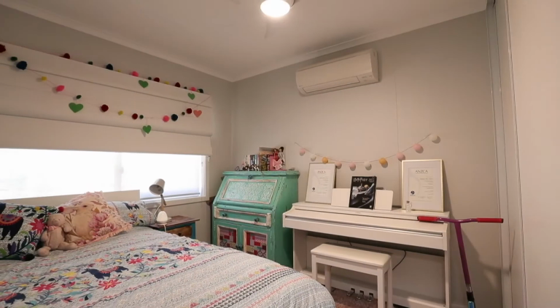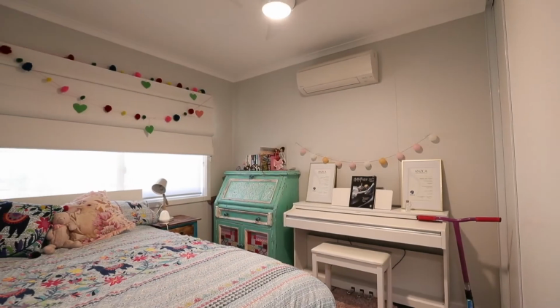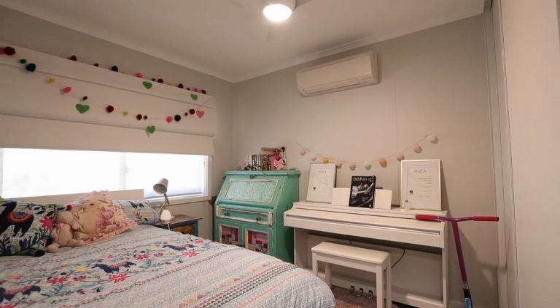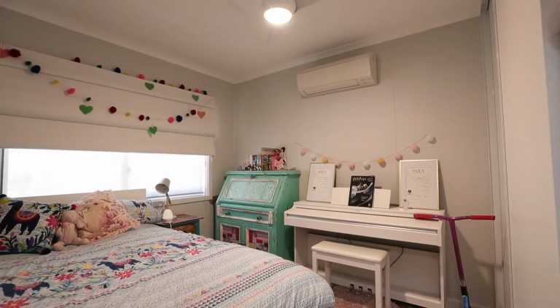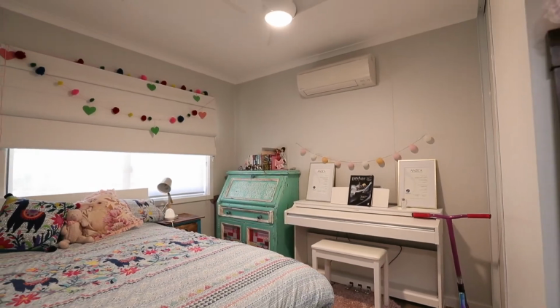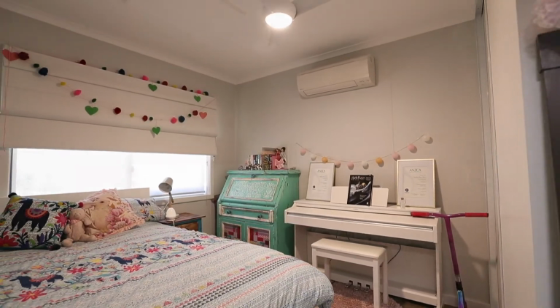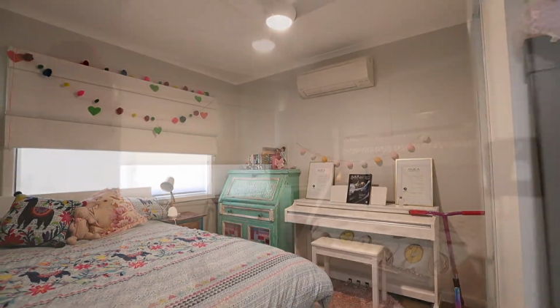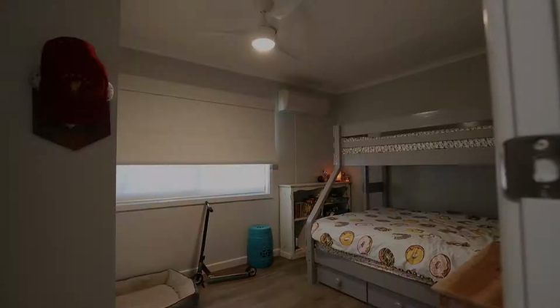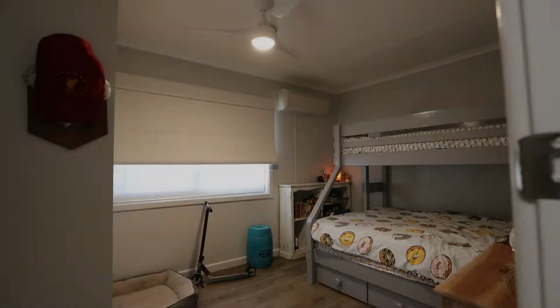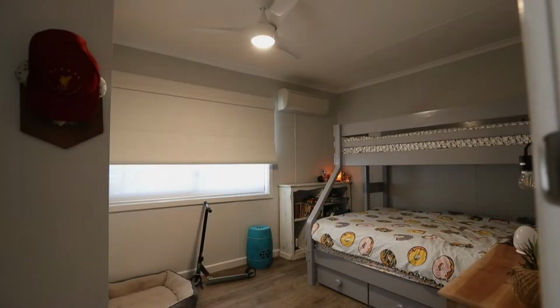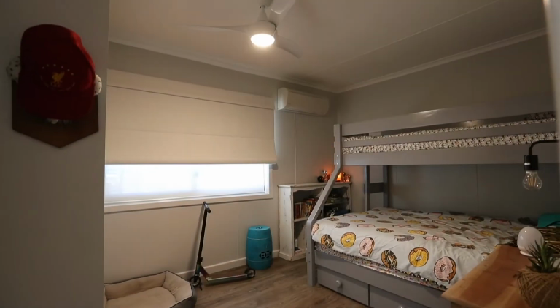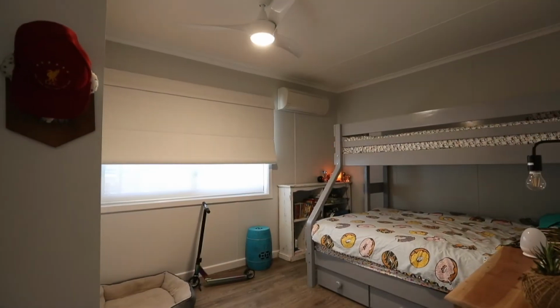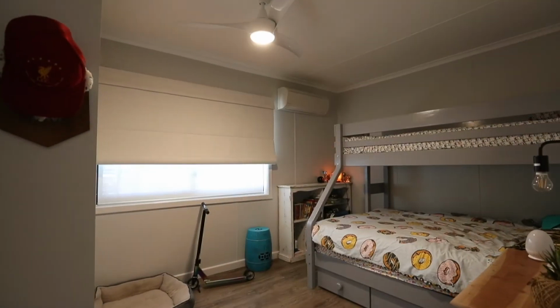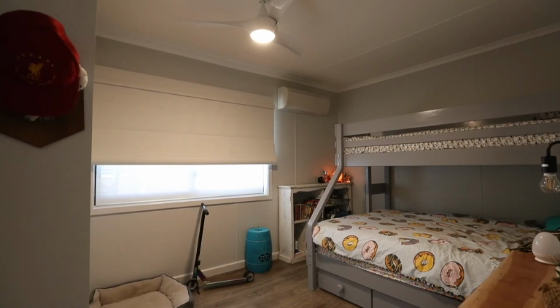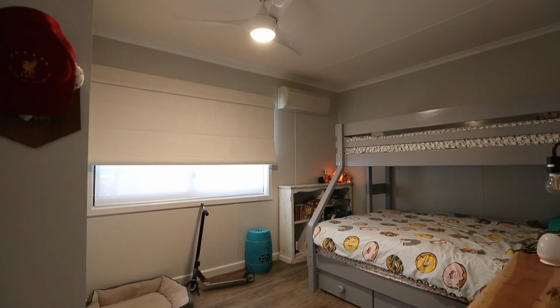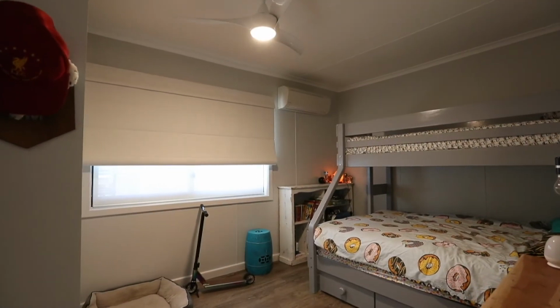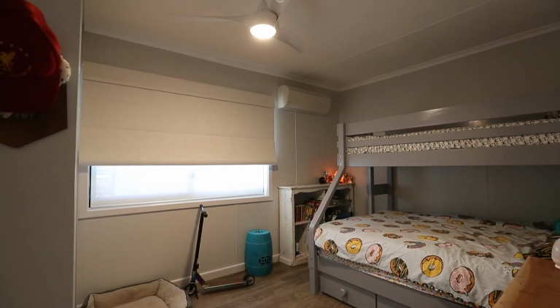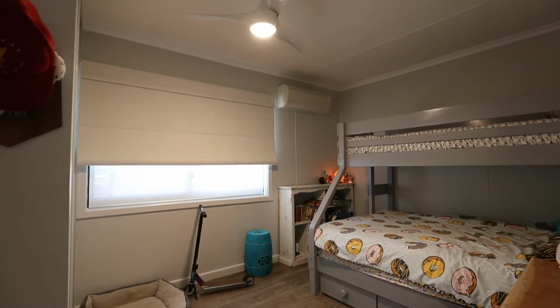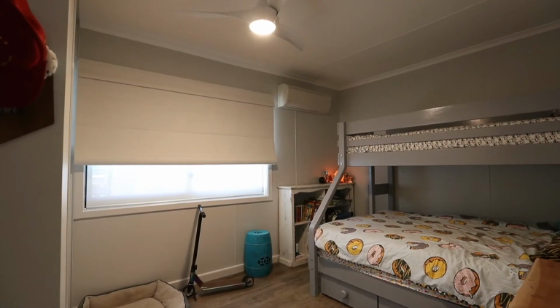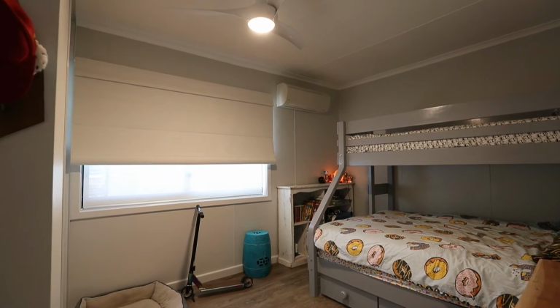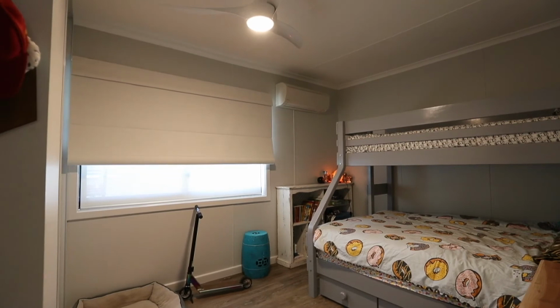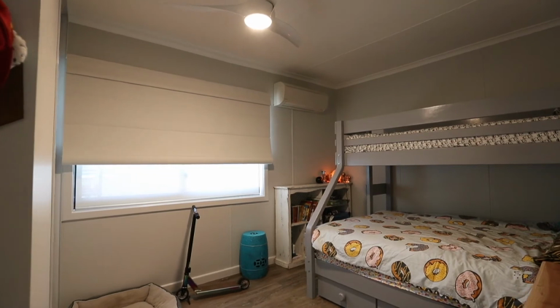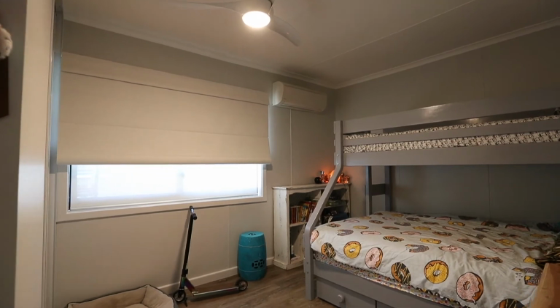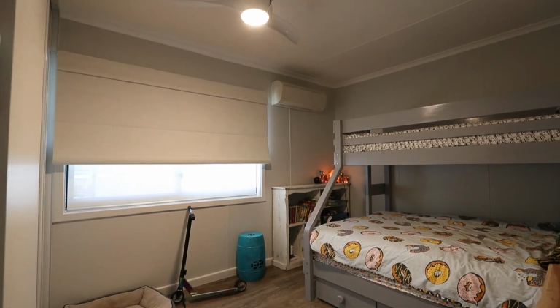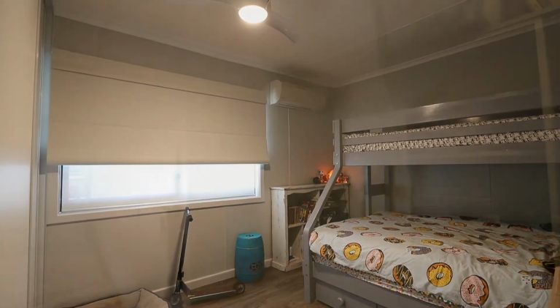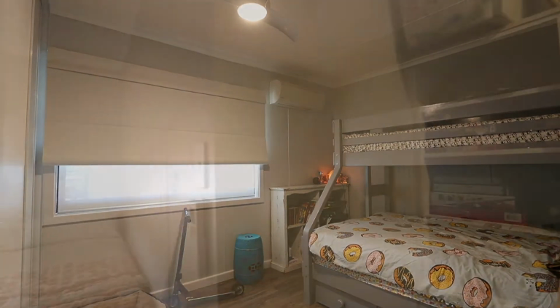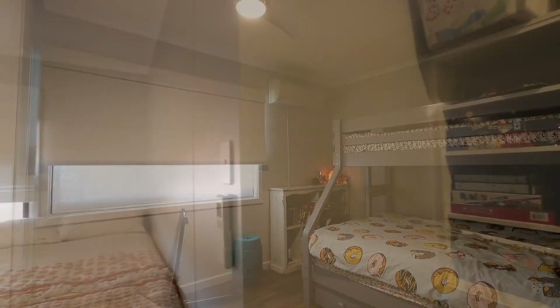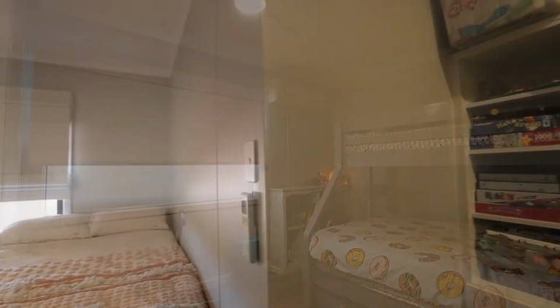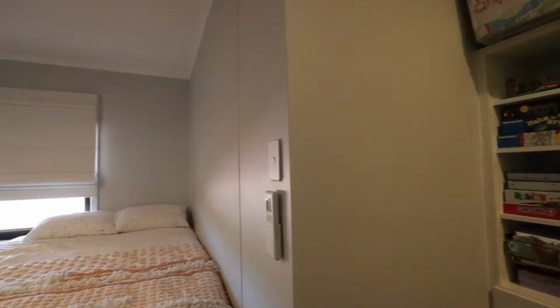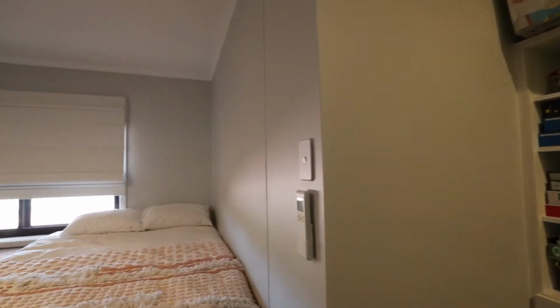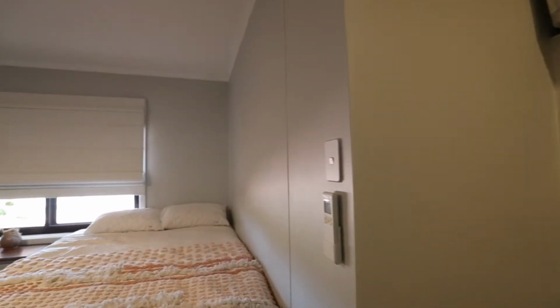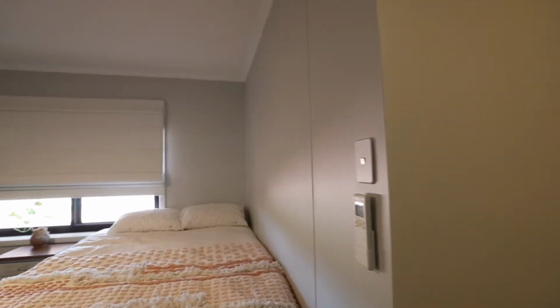Built-in robes, ceiling fans, and air conditioning feature in all of the bedrooms, with a walk-in robe to the master and the fourth bedroom.